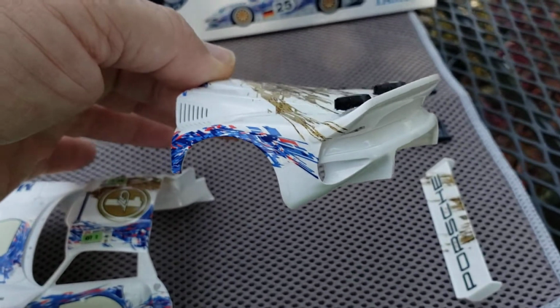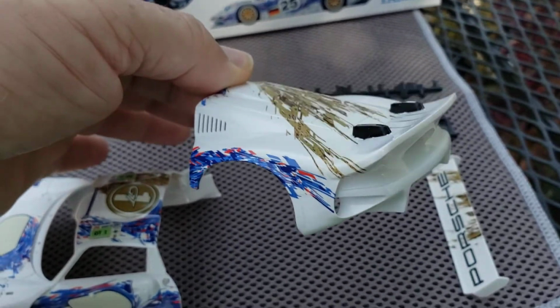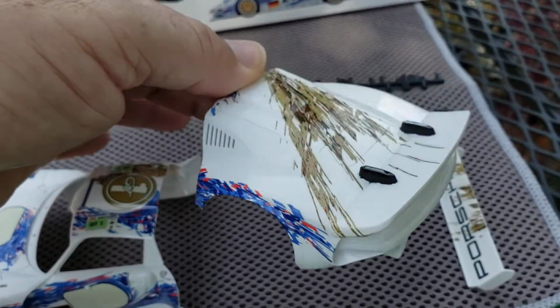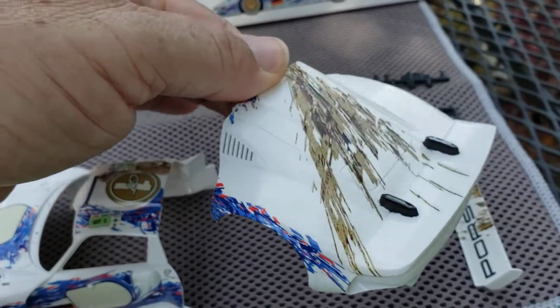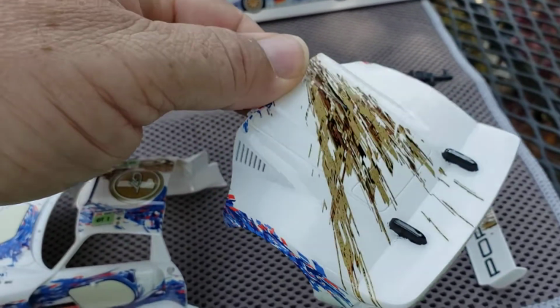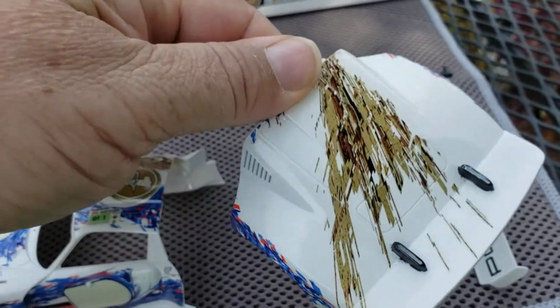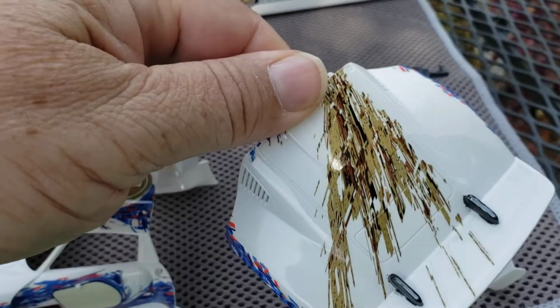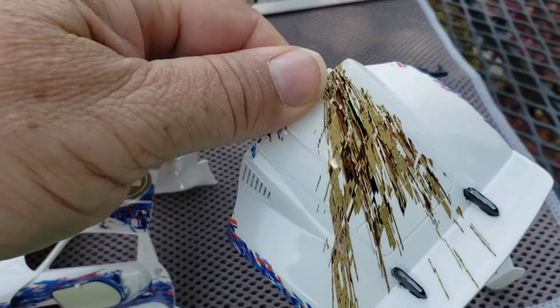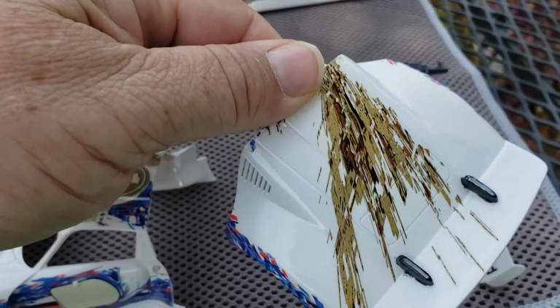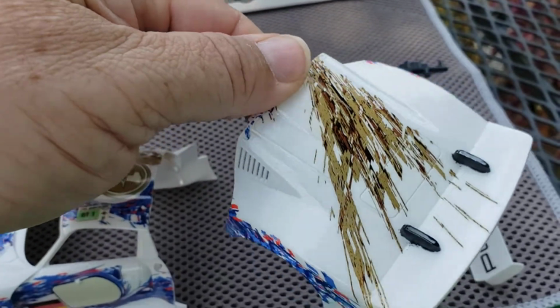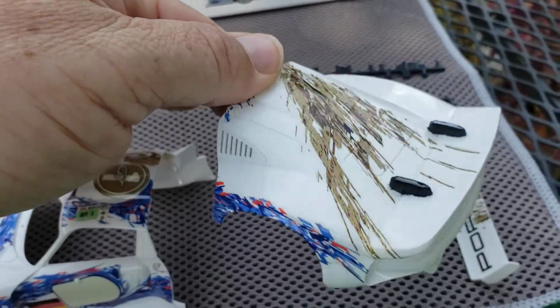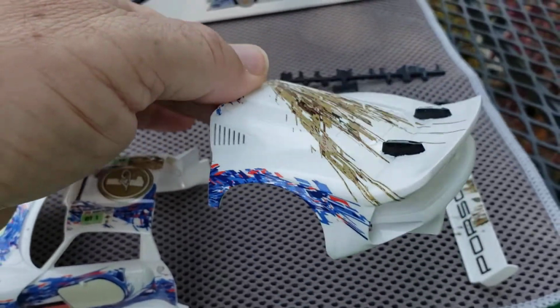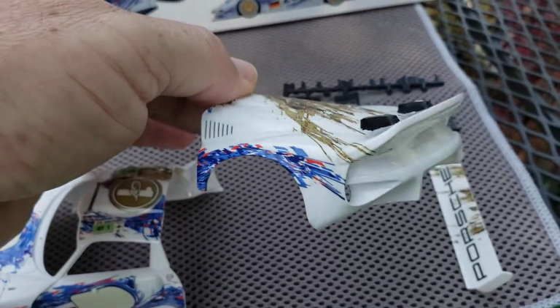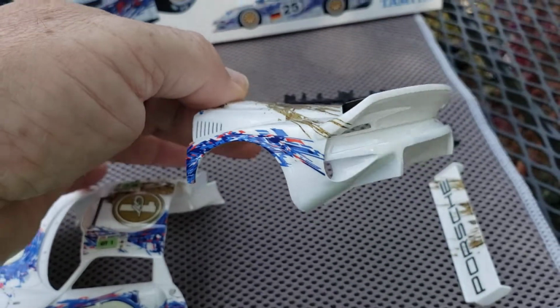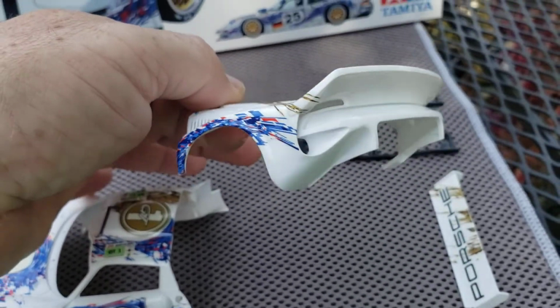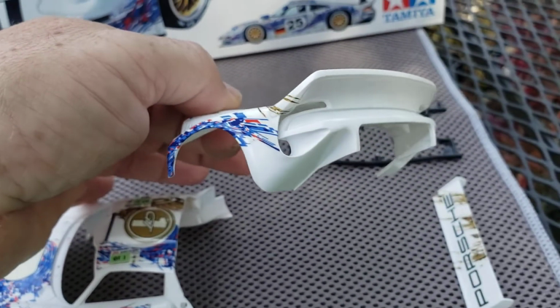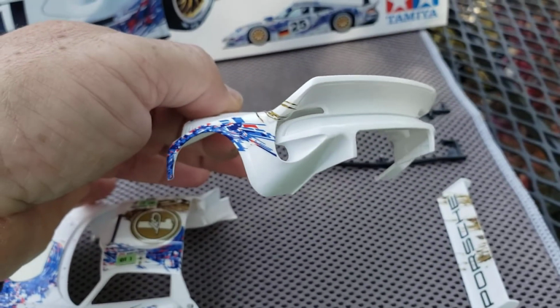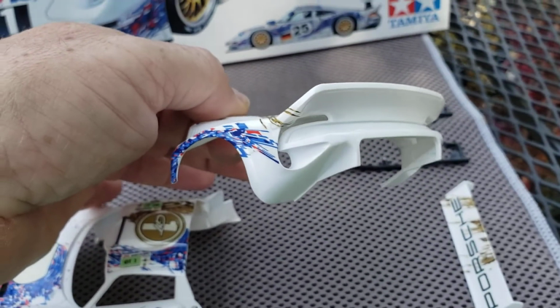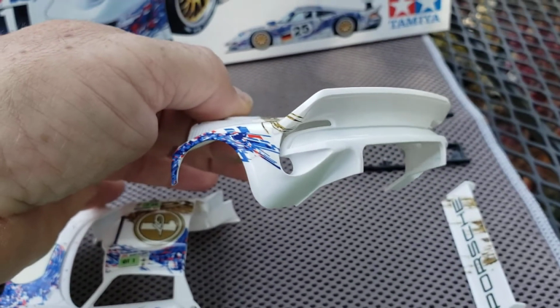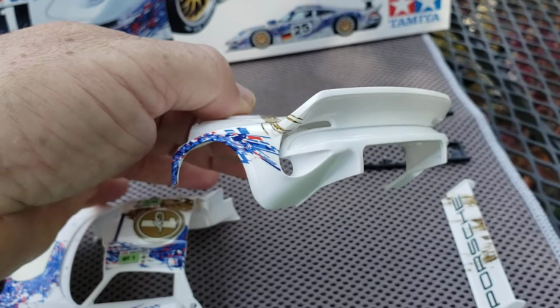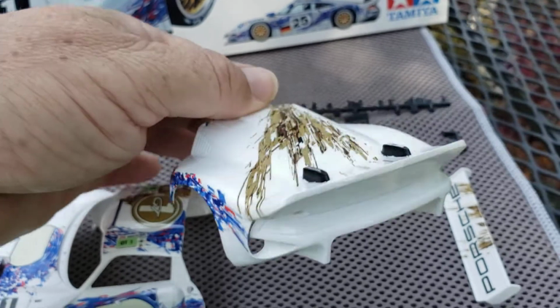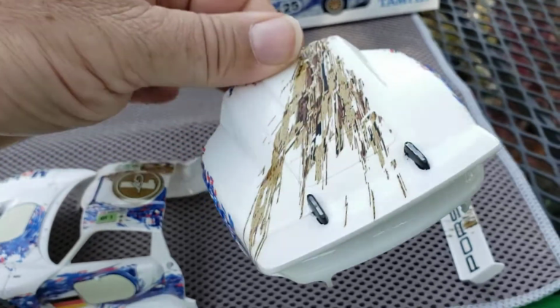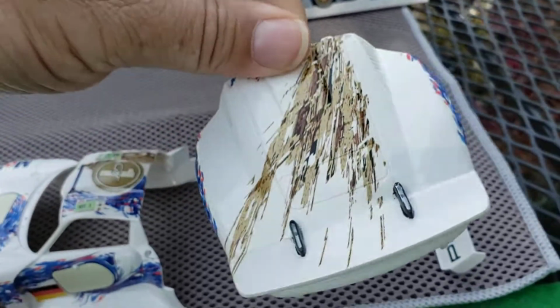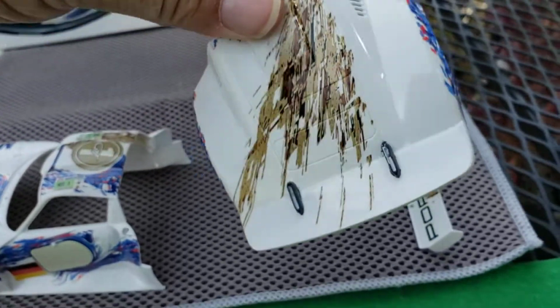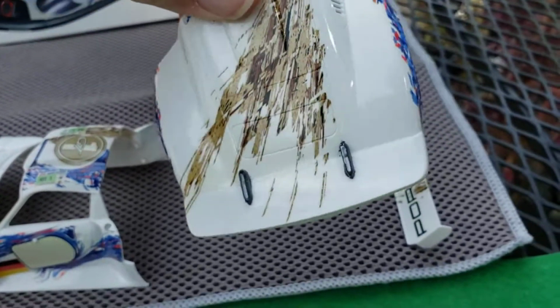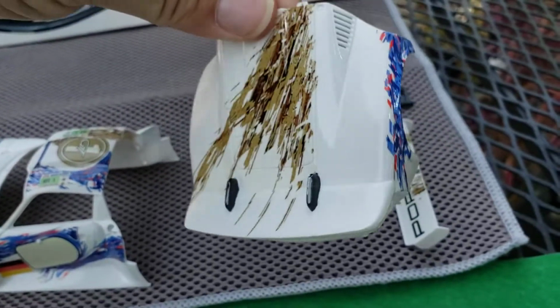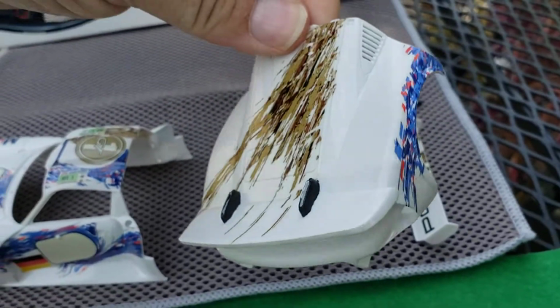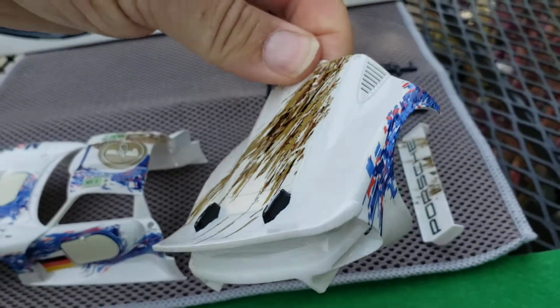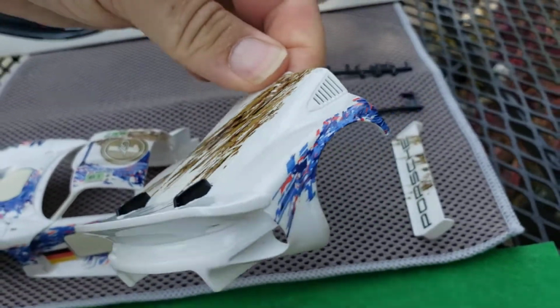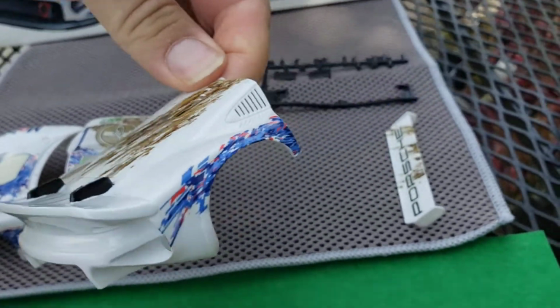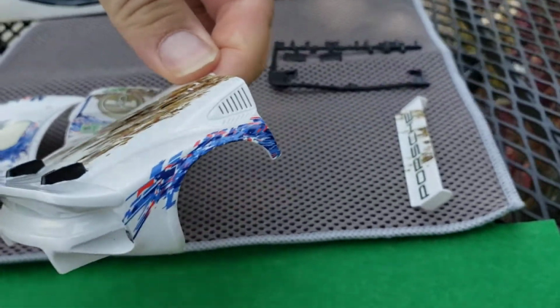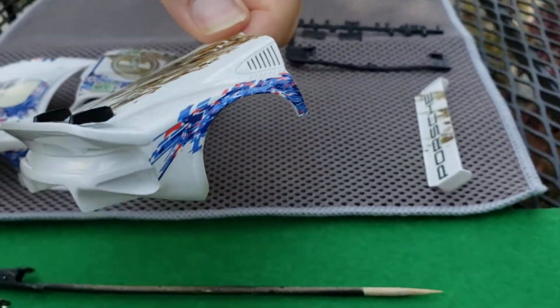It's like an oil splat that goes down. It wraps around the back there a little bit. So that's kind of cool.